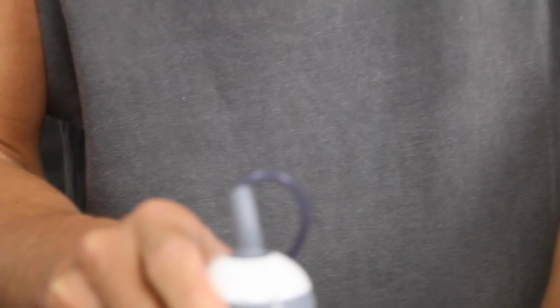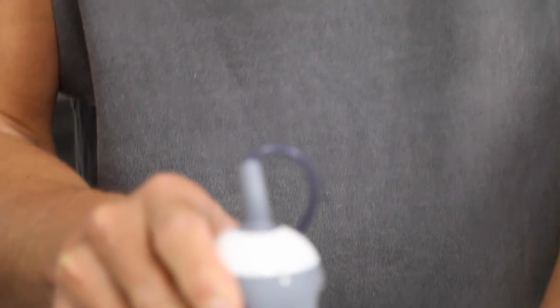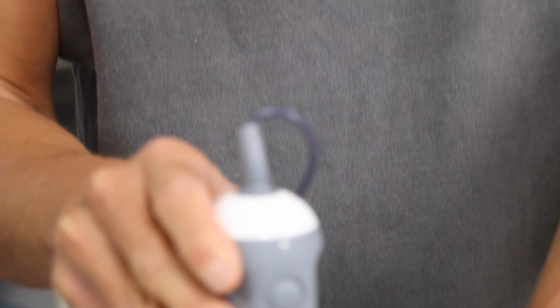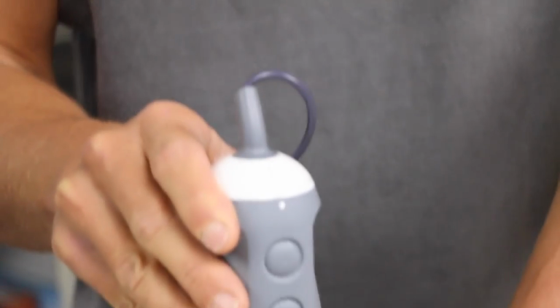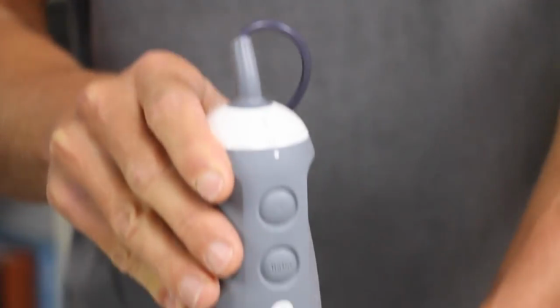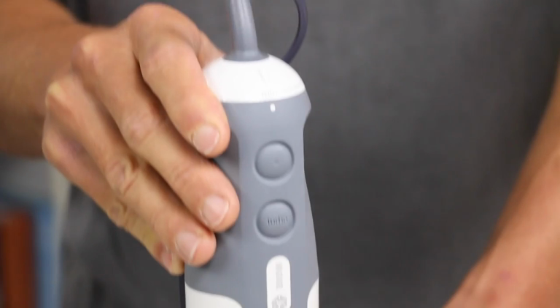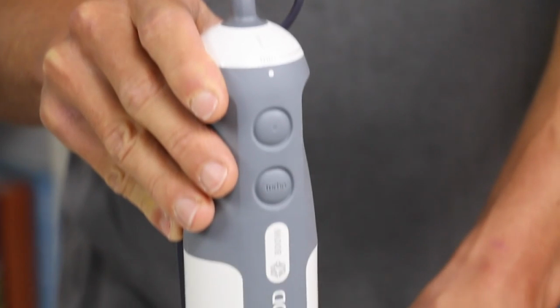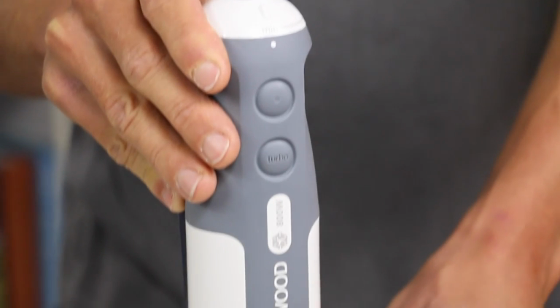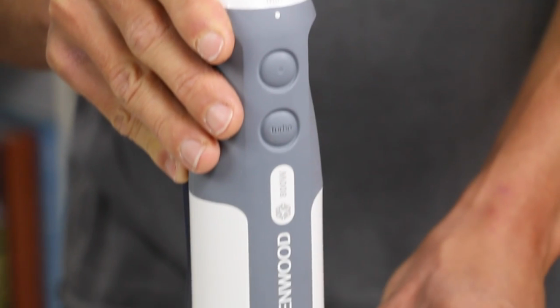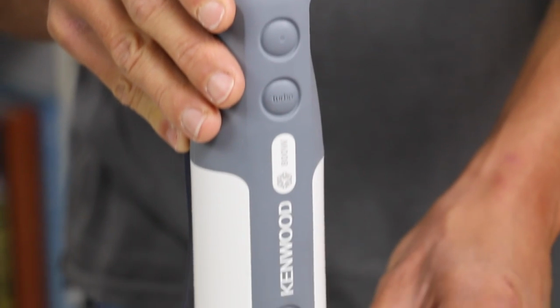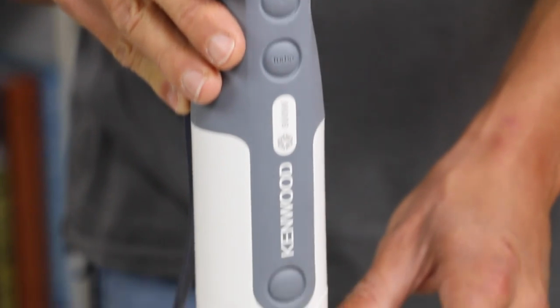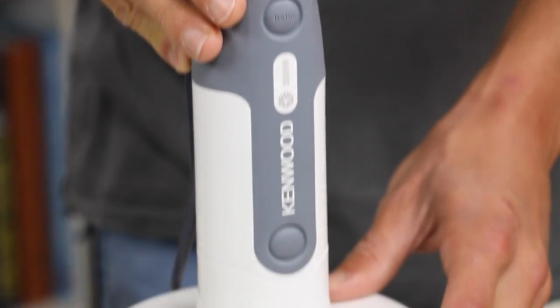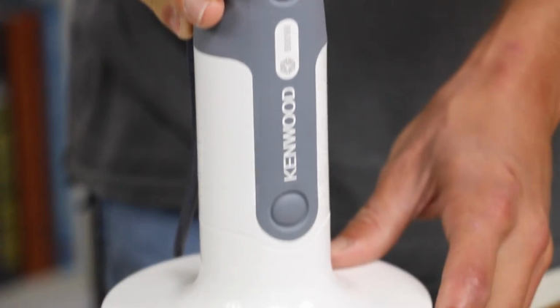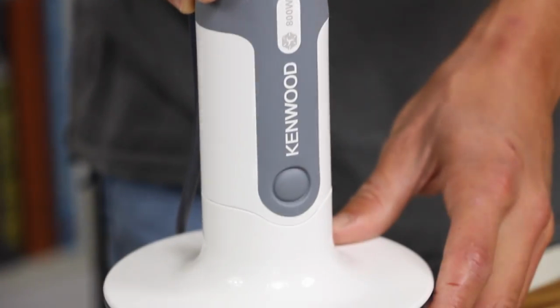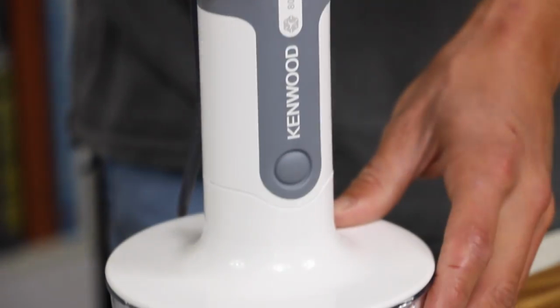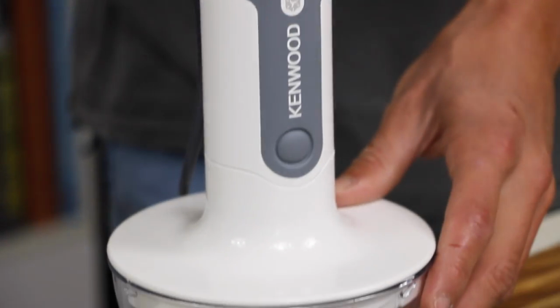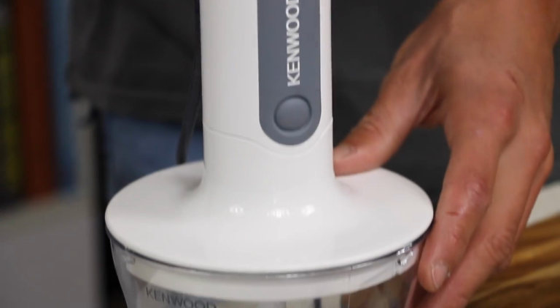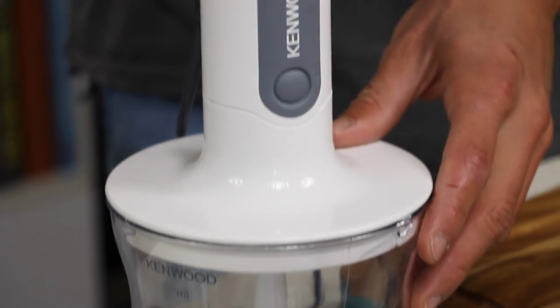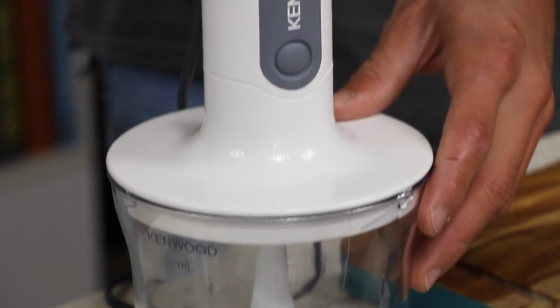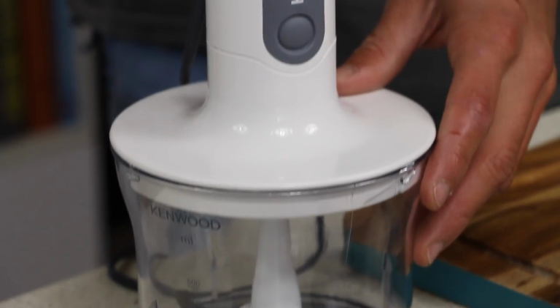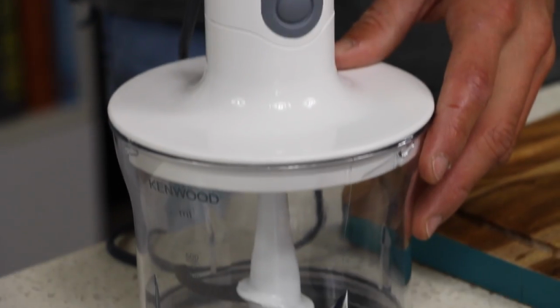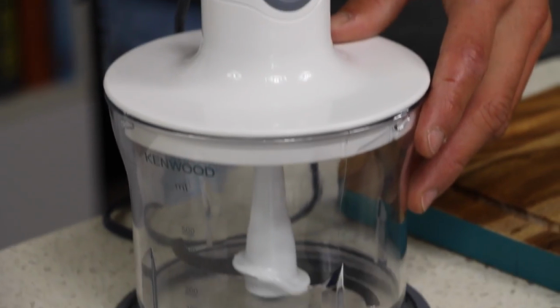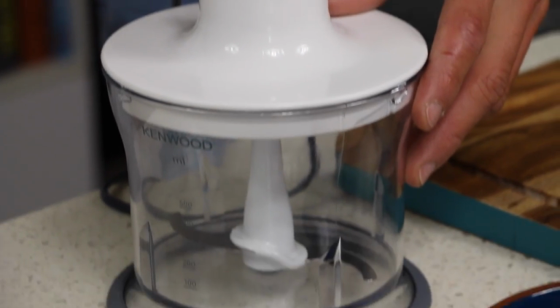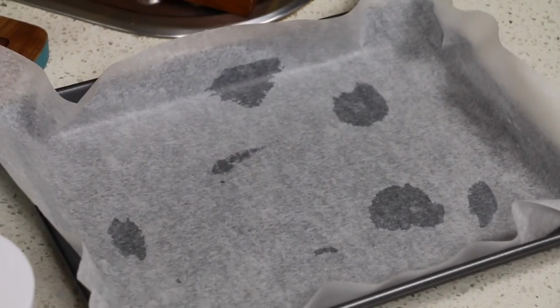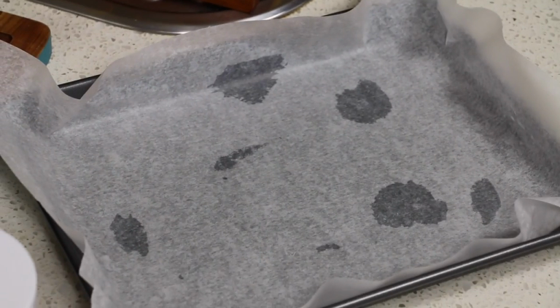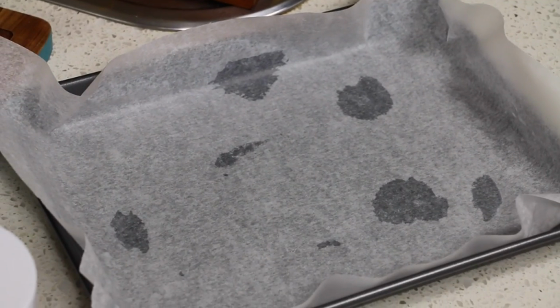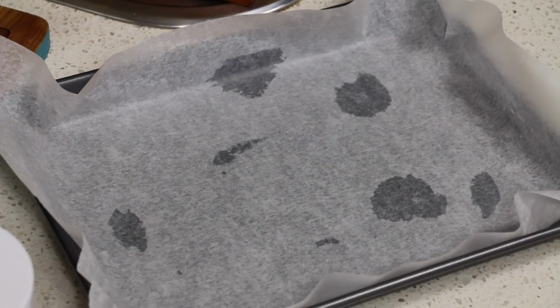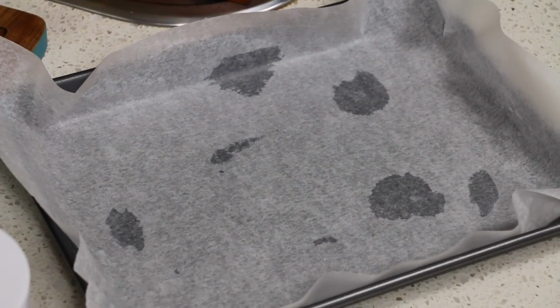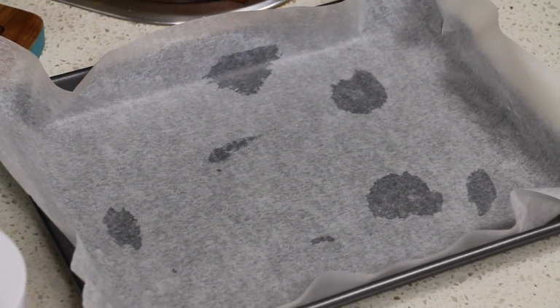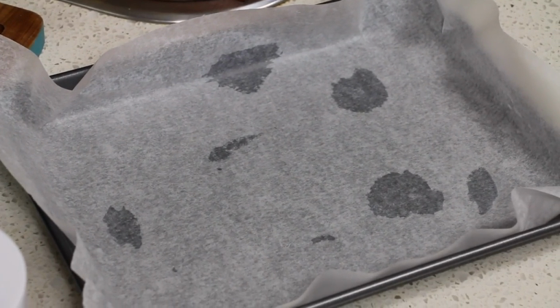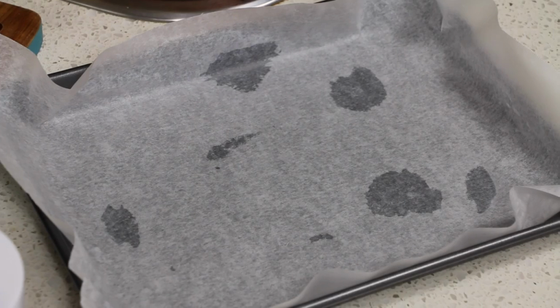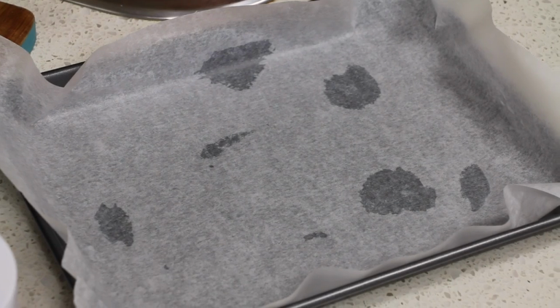The equipment you'll need for this recipe is a really good hand blender or food processor and a baking tray lined with some baking paper.